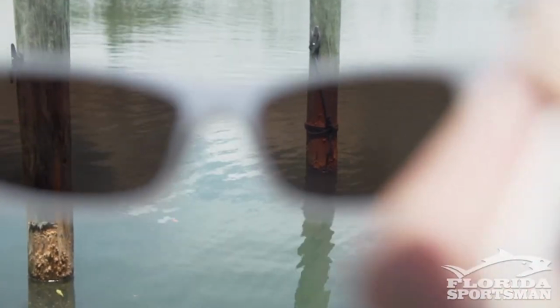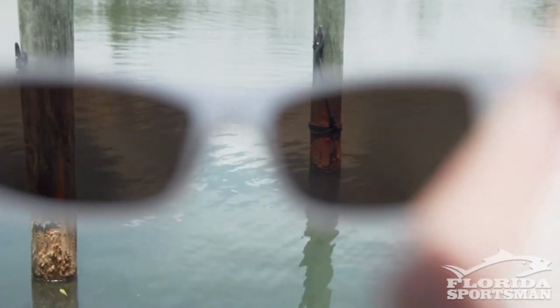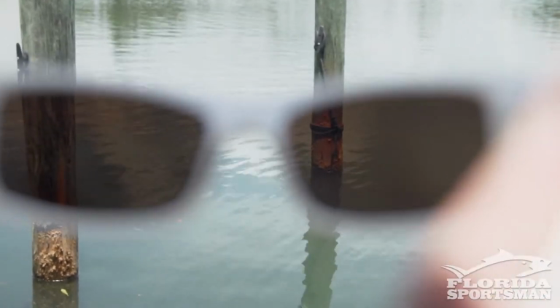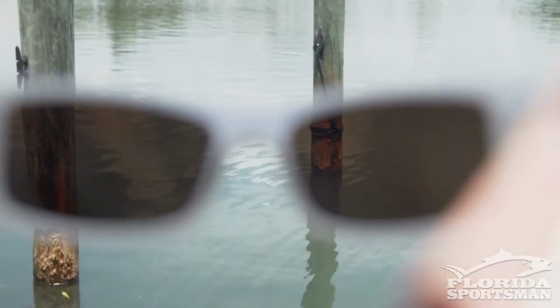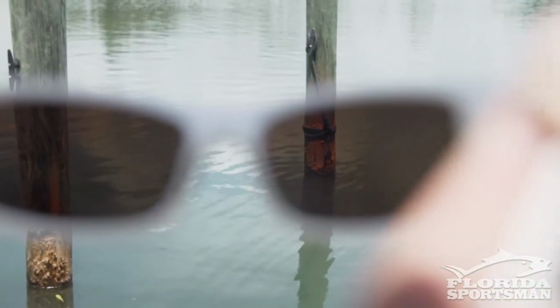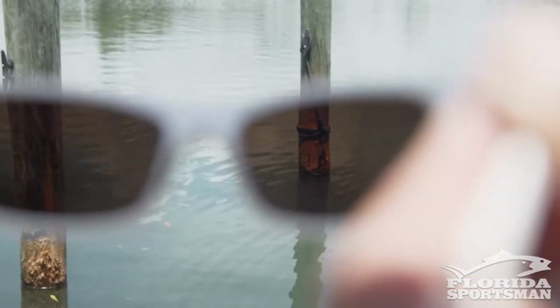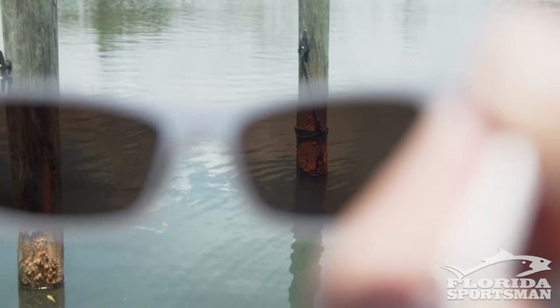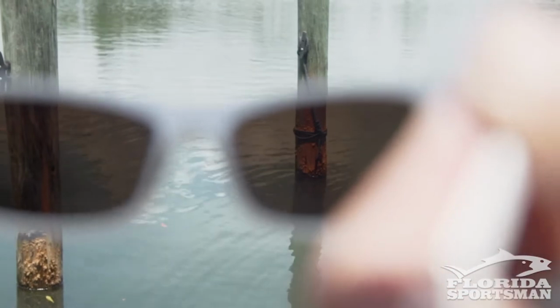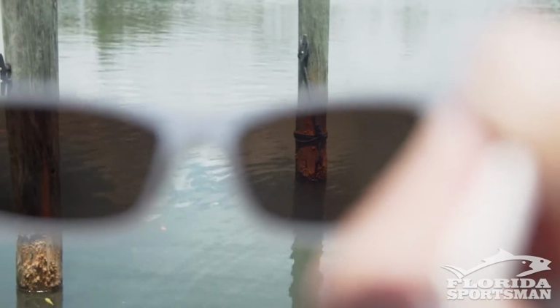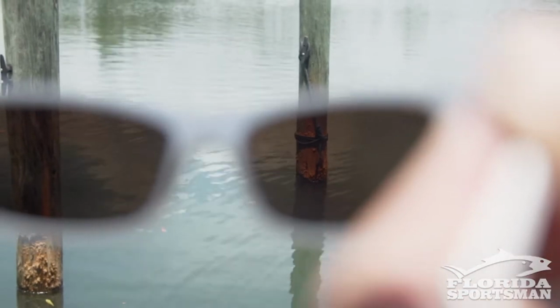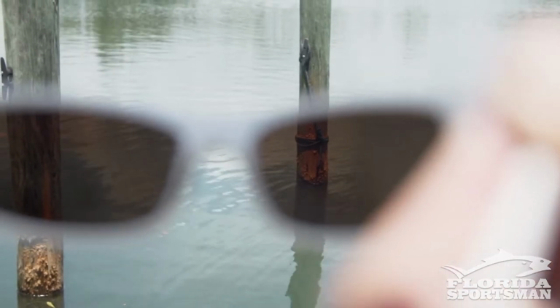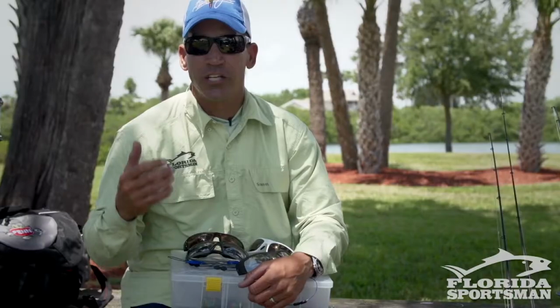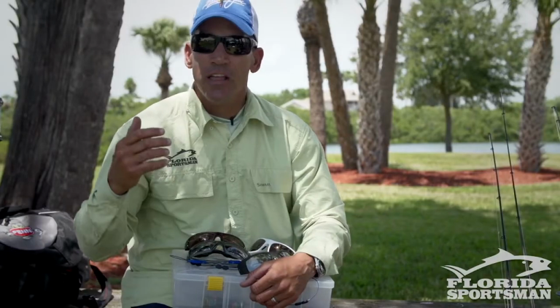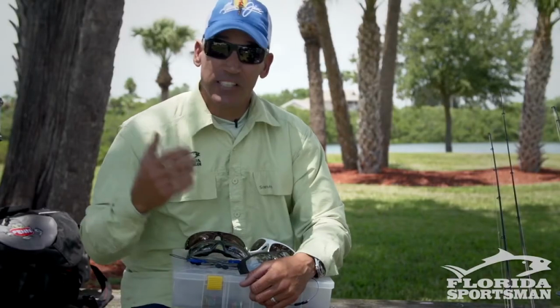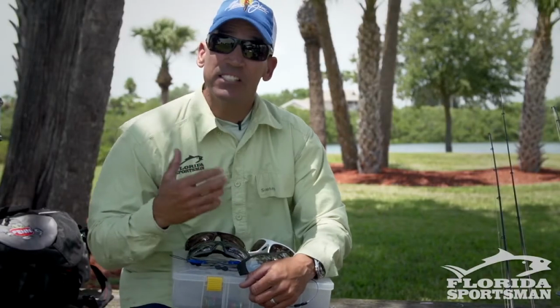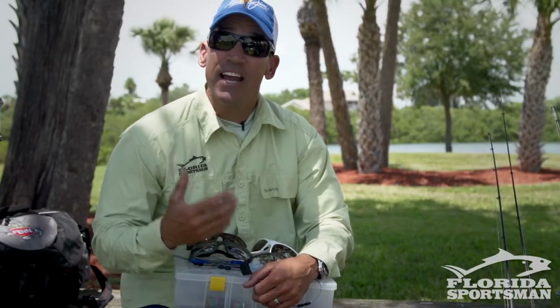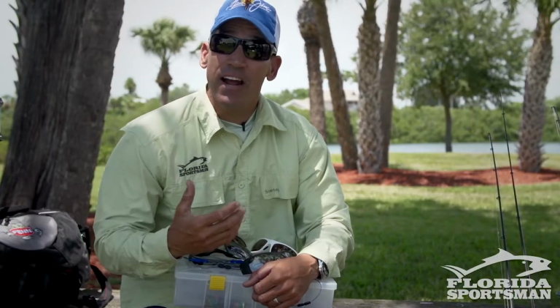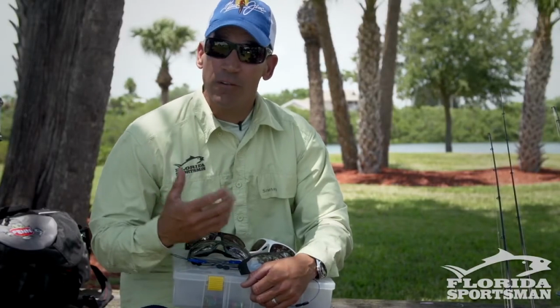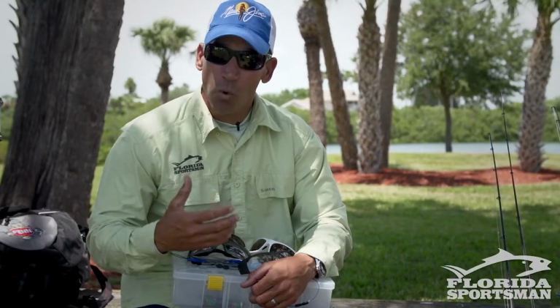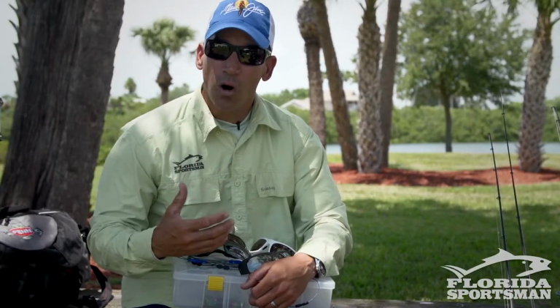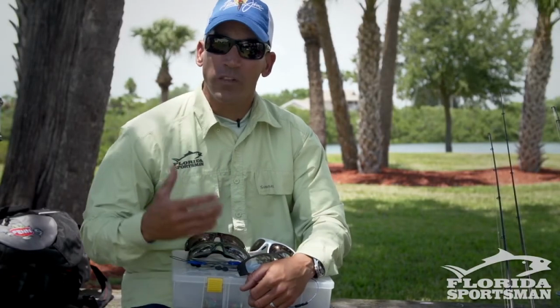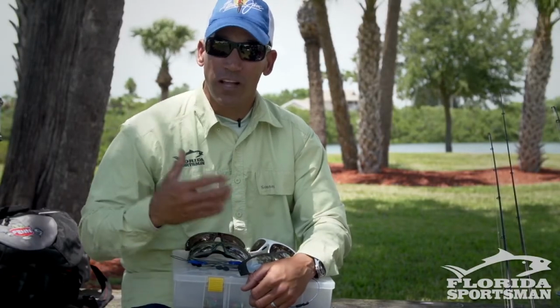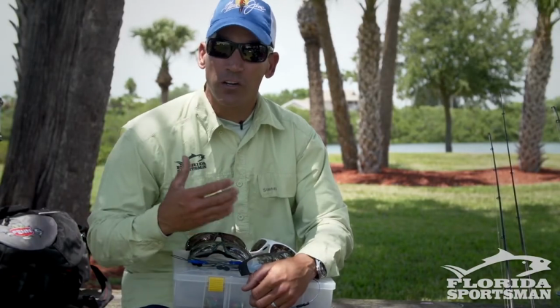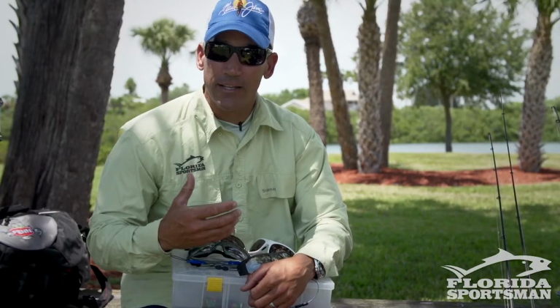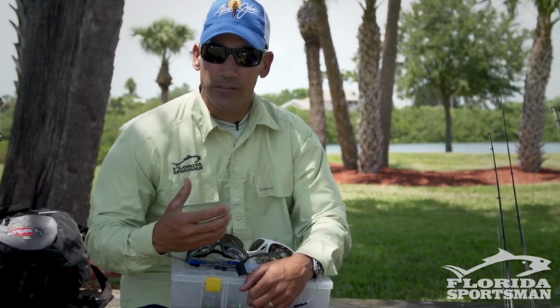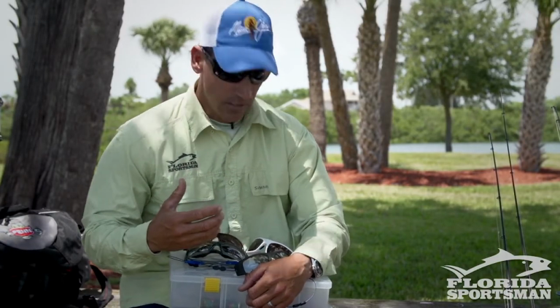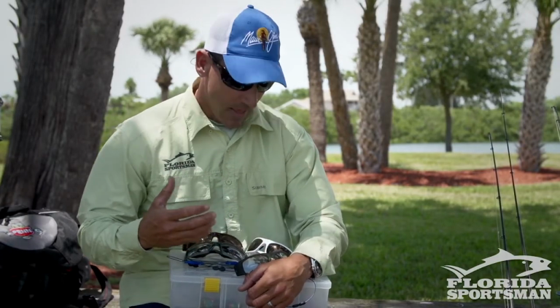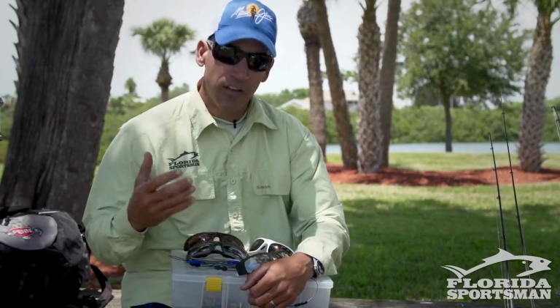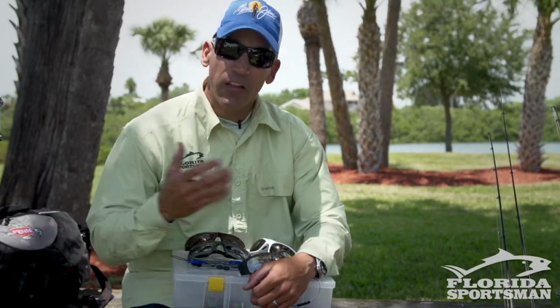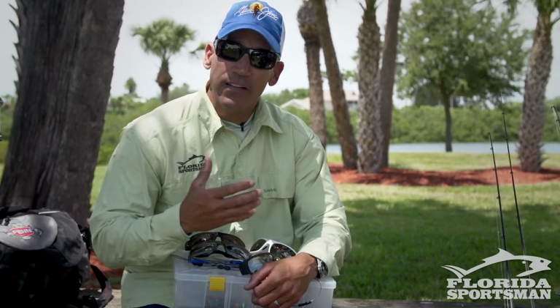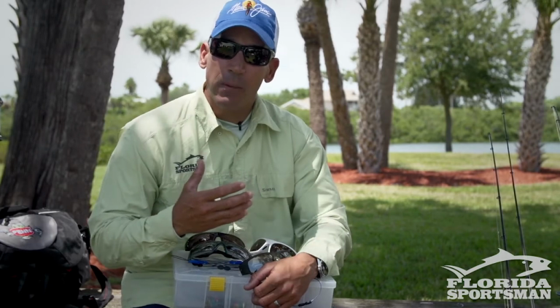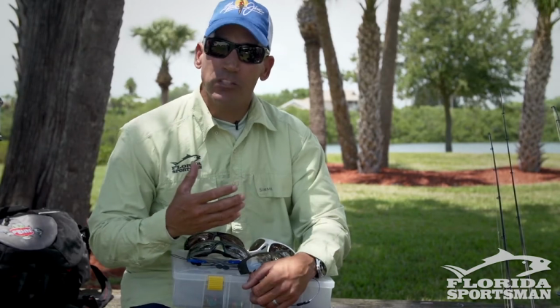If you're sight casting offshore to sailfish, it's going to stand out even more with a lighter lens. And then on the other end of the spectrum, you have your high transmission lens.